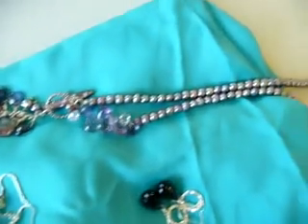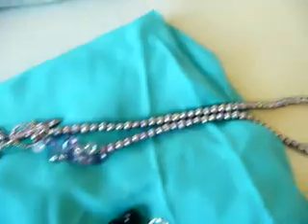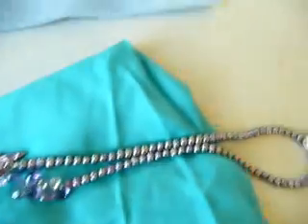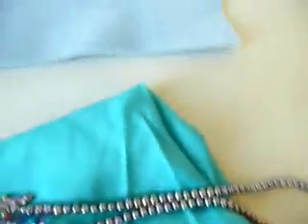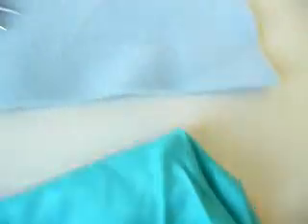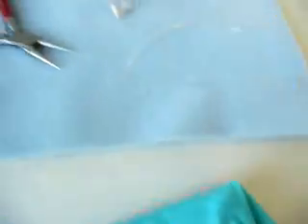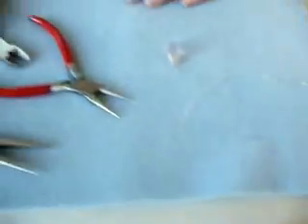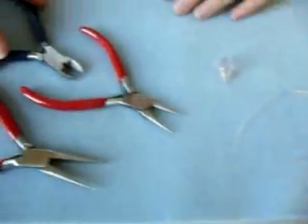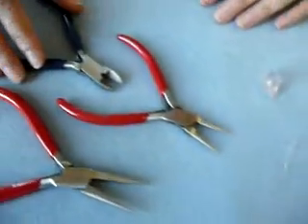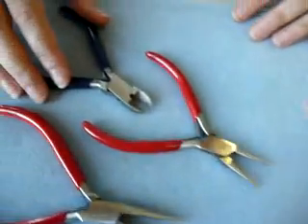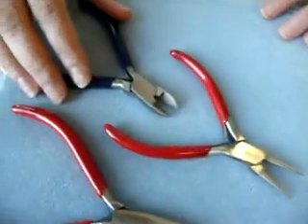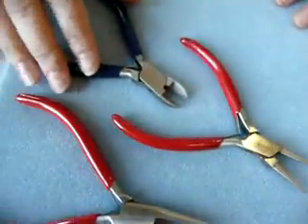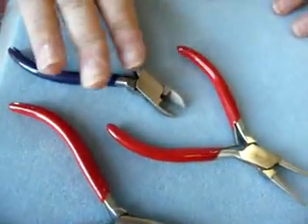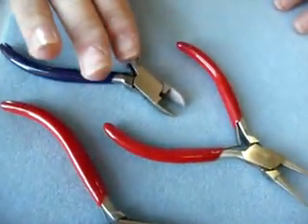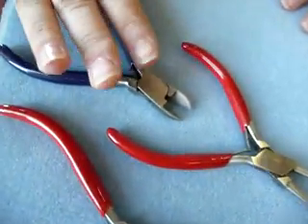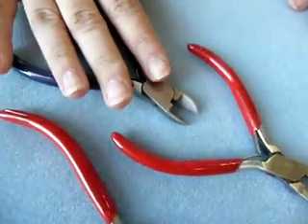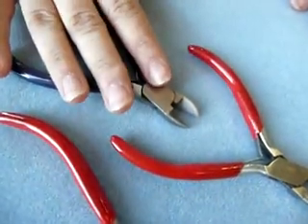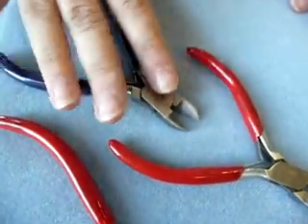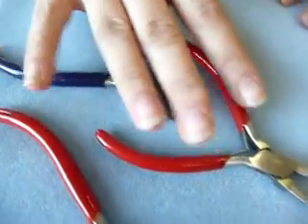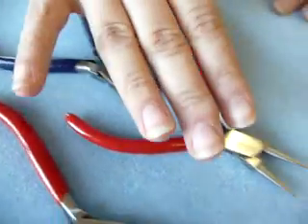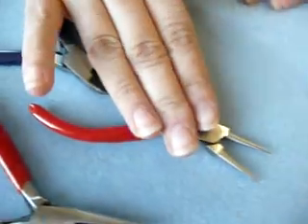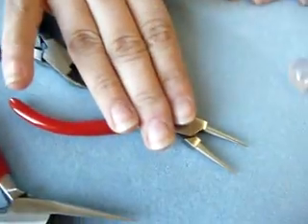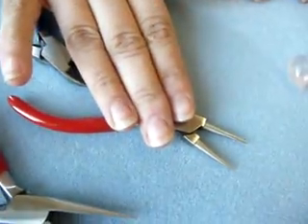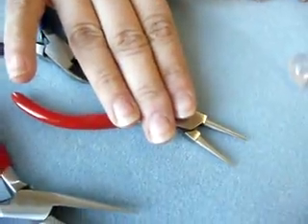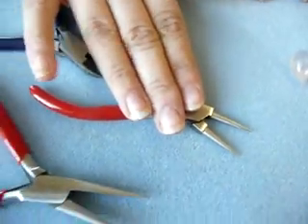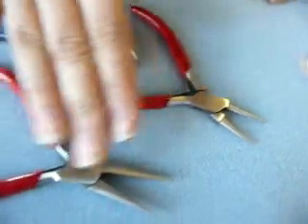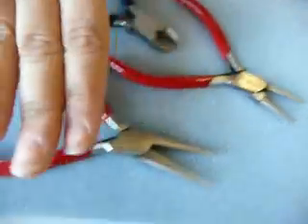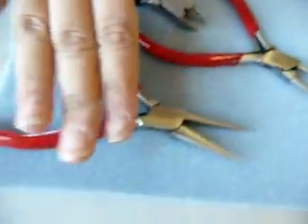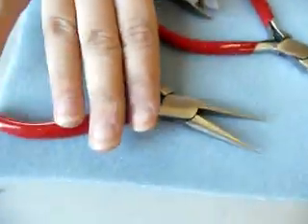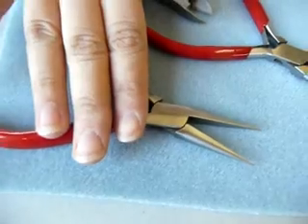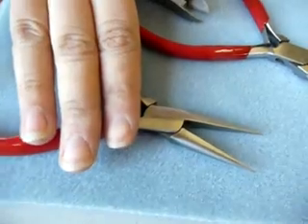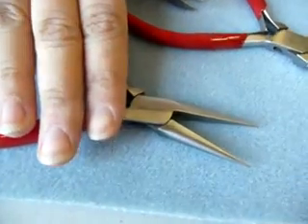I'm going to be using three tools here: a wire cutter, round nose pliers, and chain nose pliers.